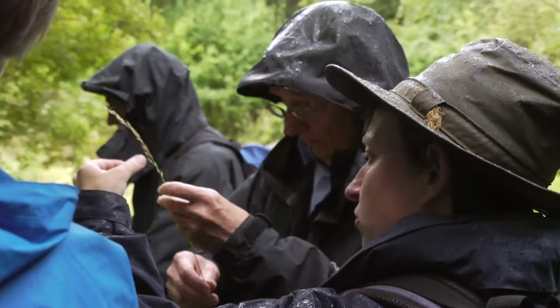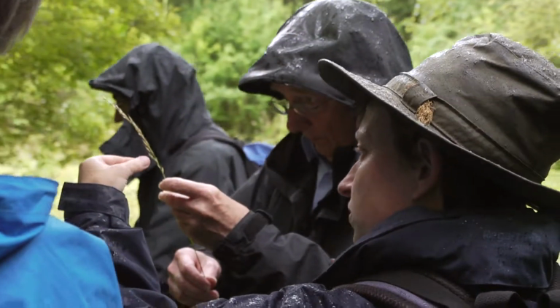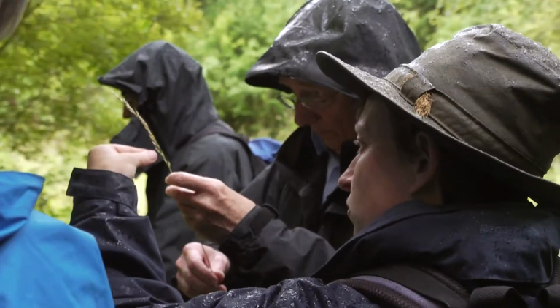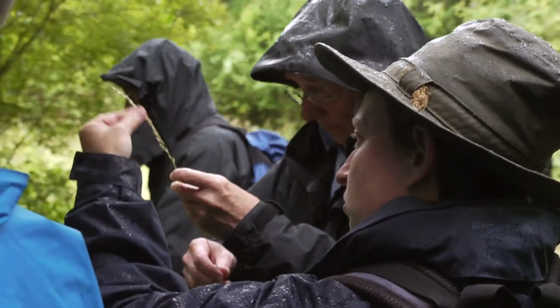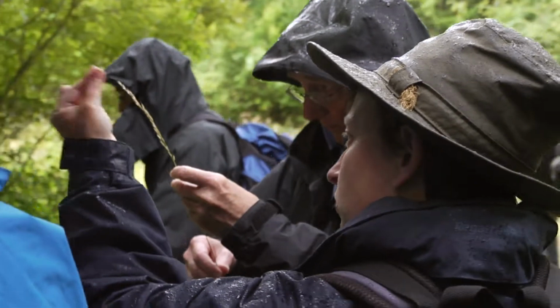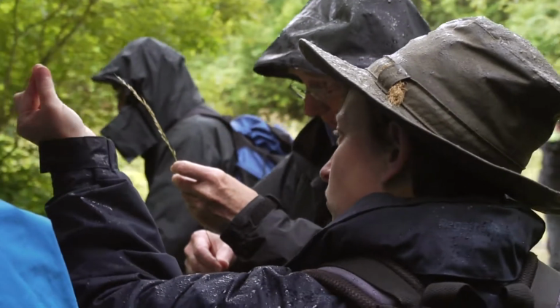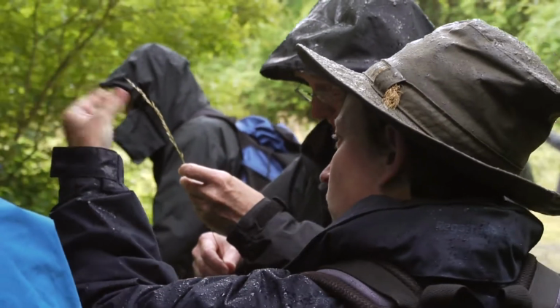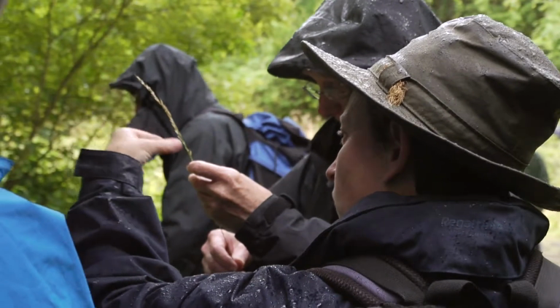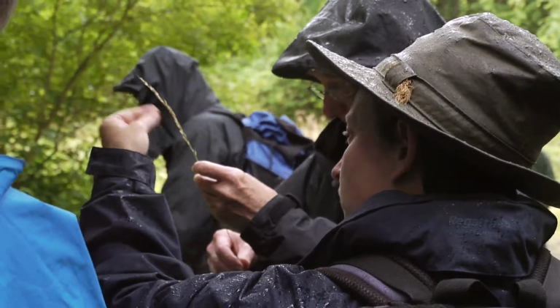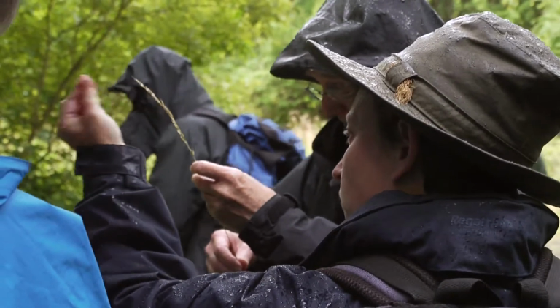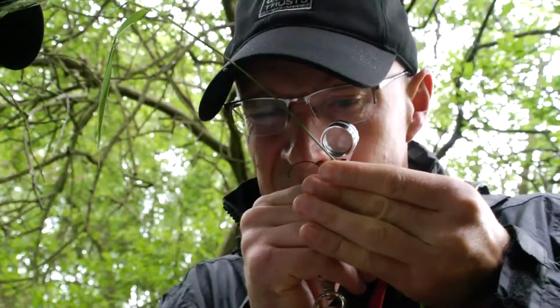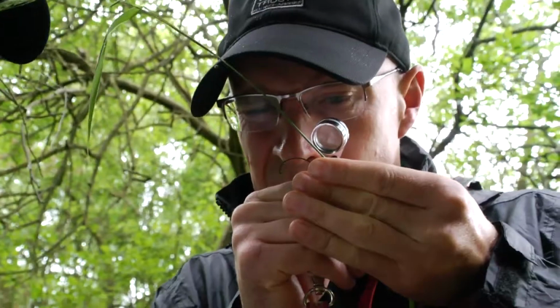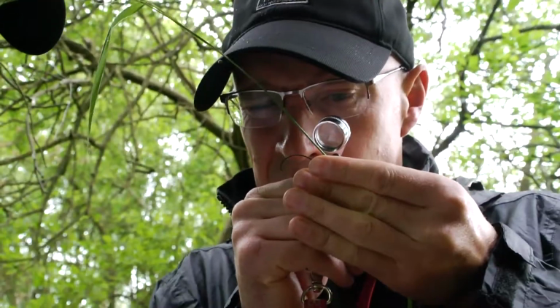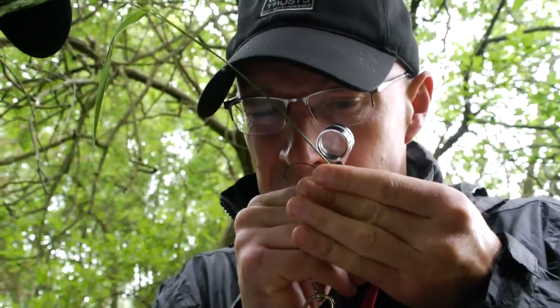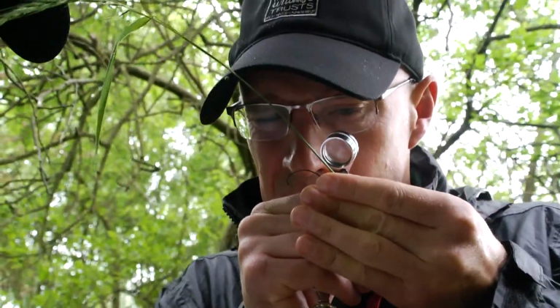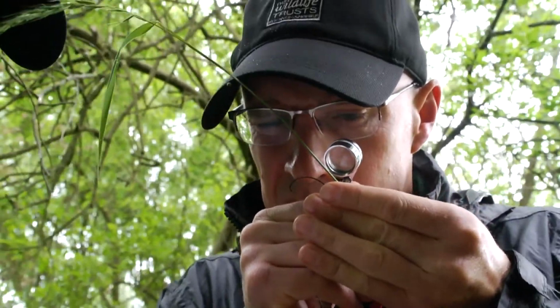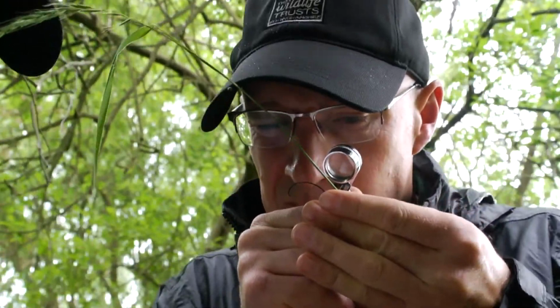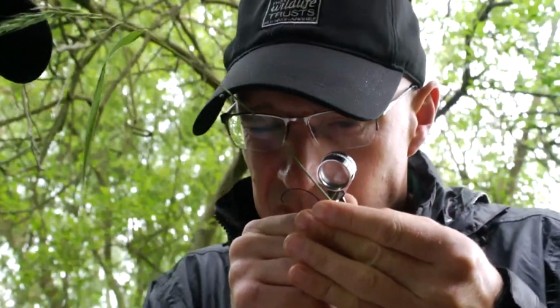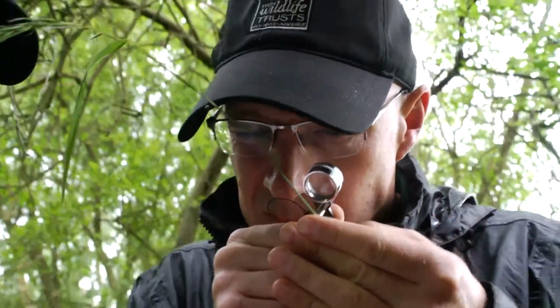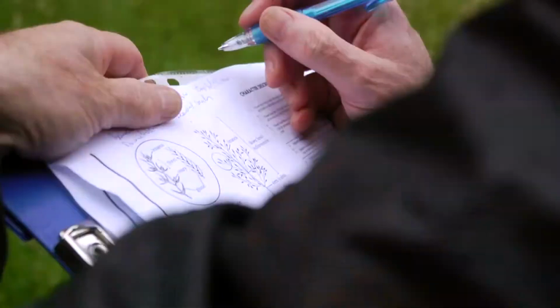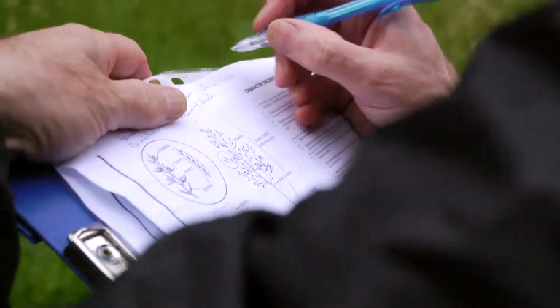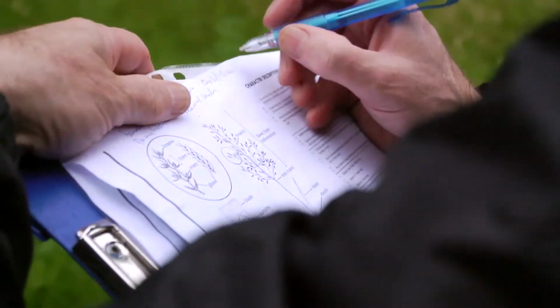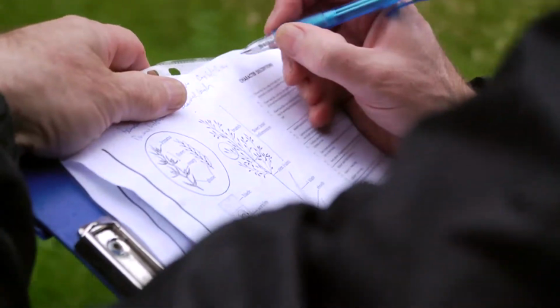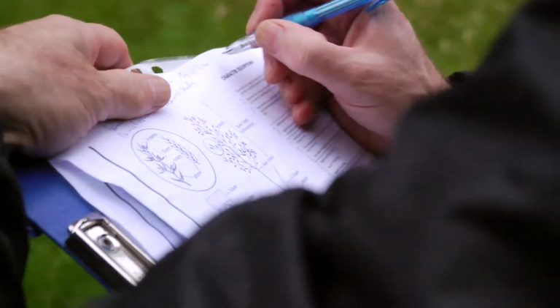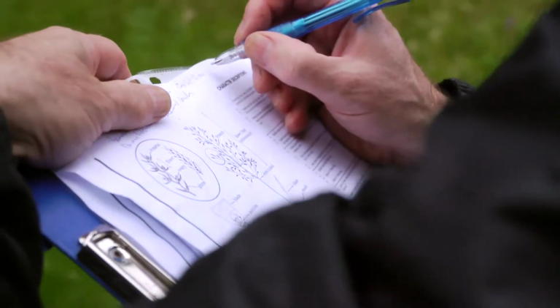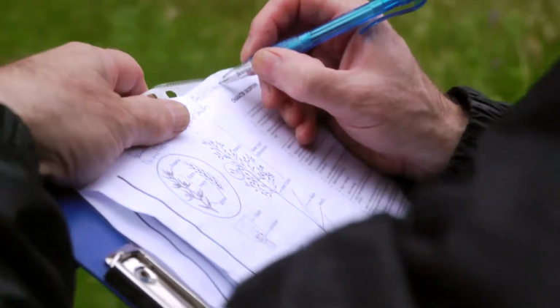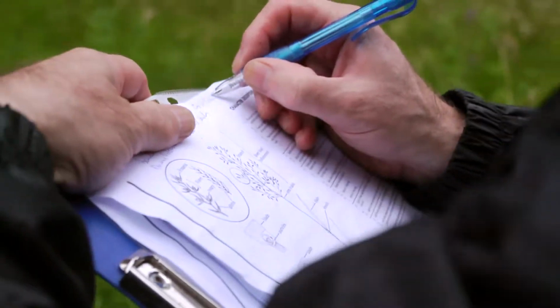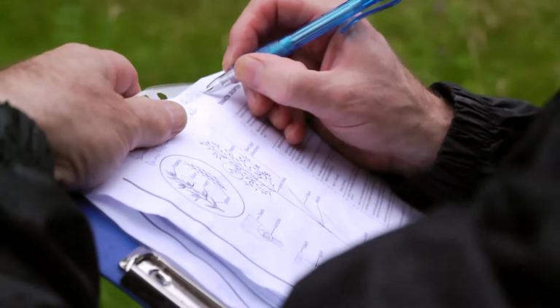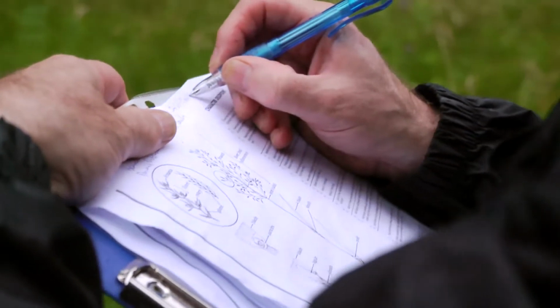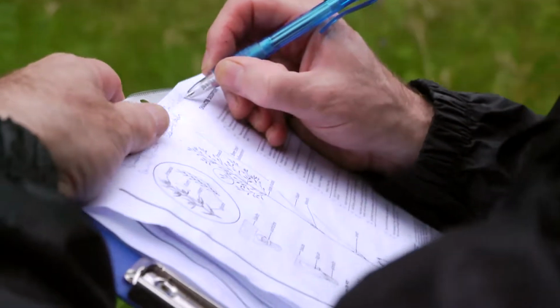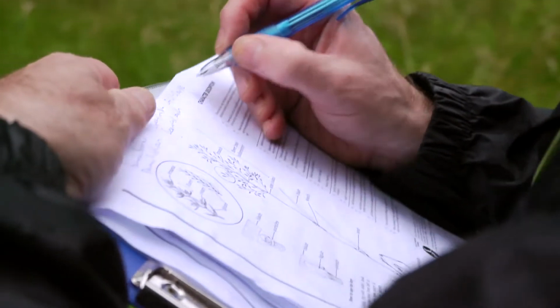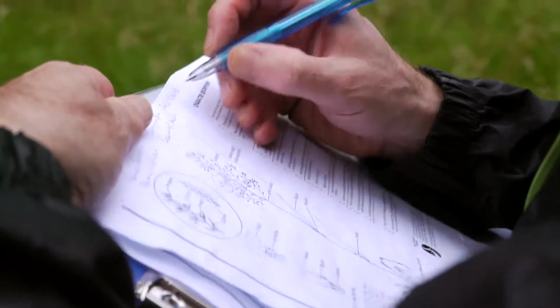Today is all about the volunteers learning how to identify wildlife. We had wildflowers last week and it's grasses today.